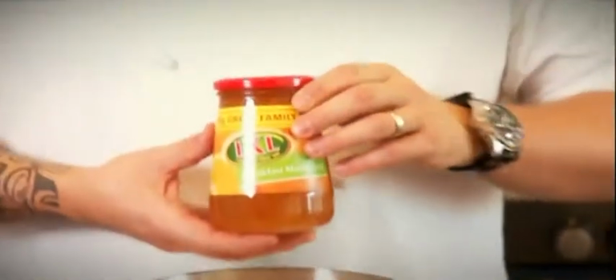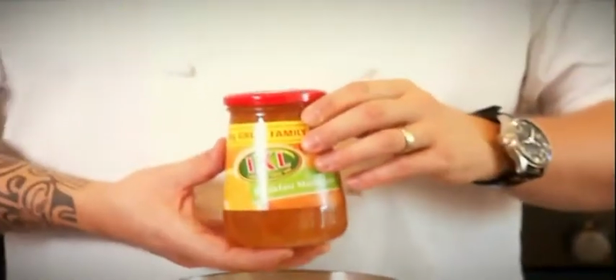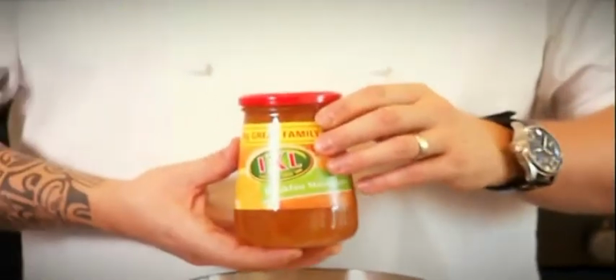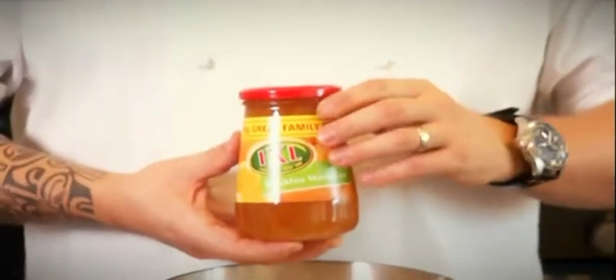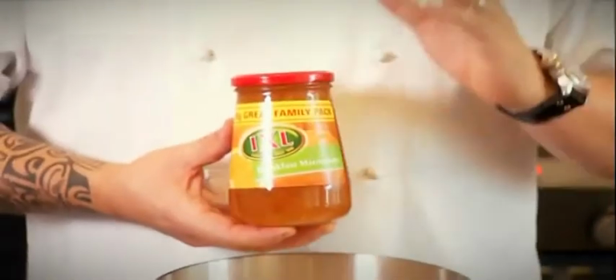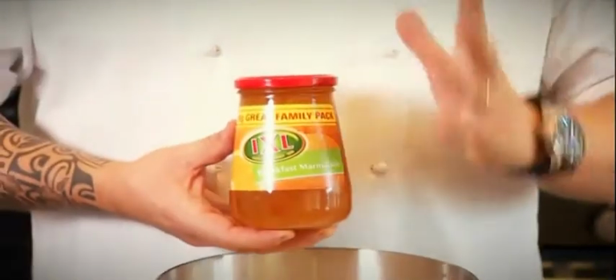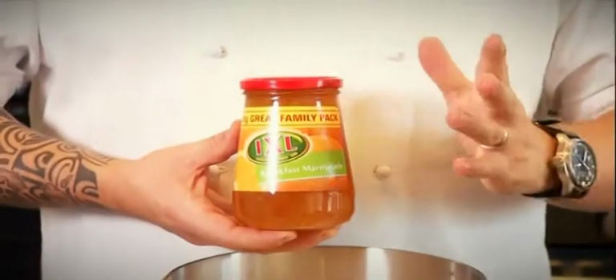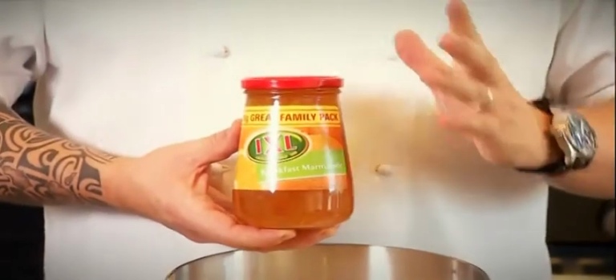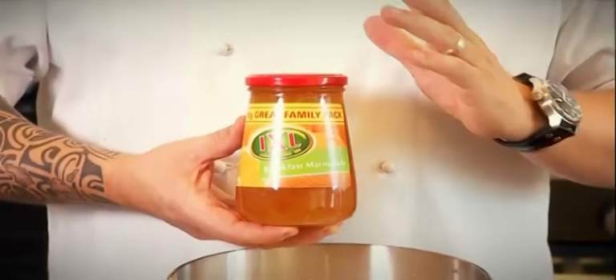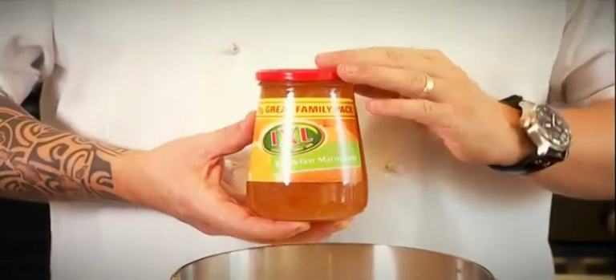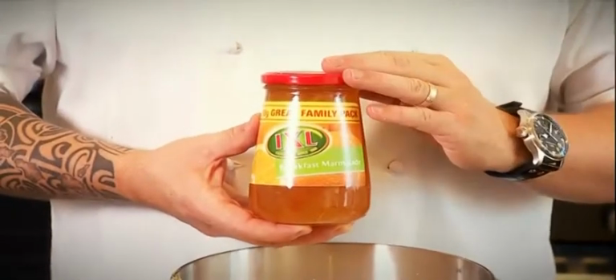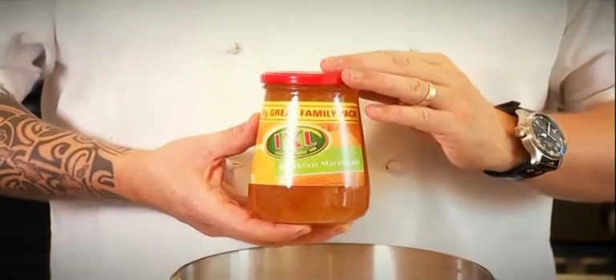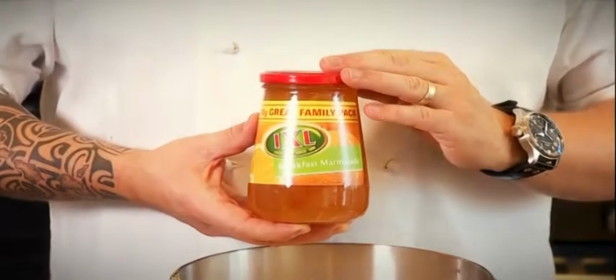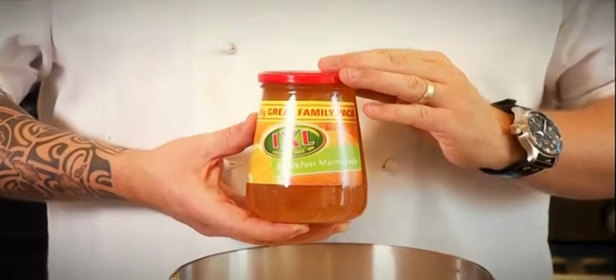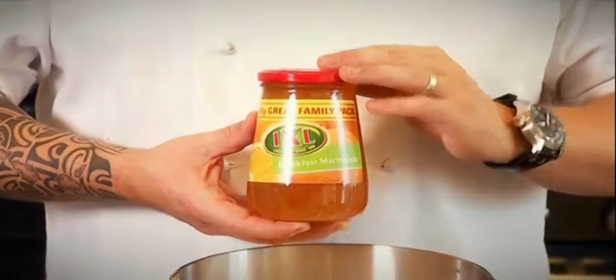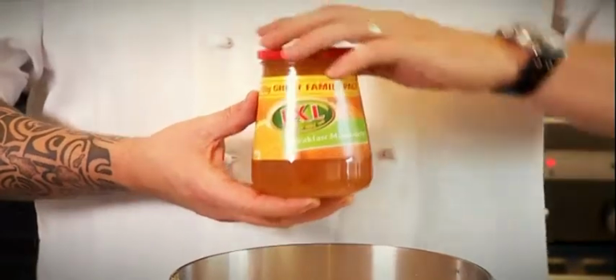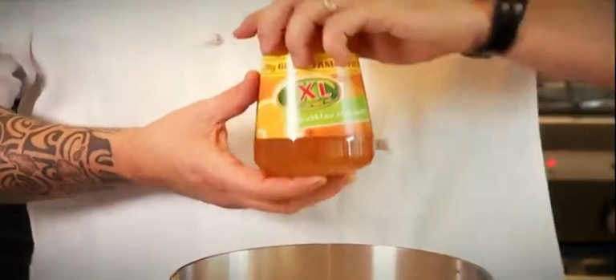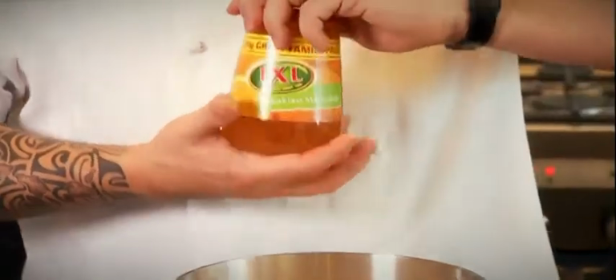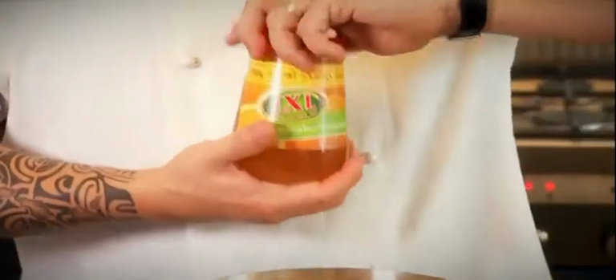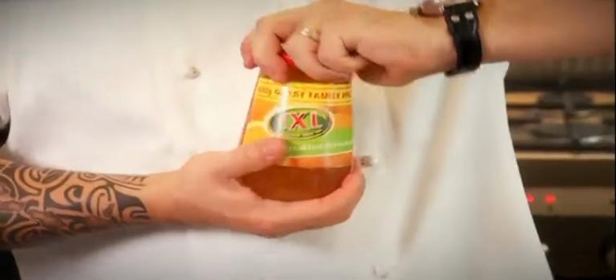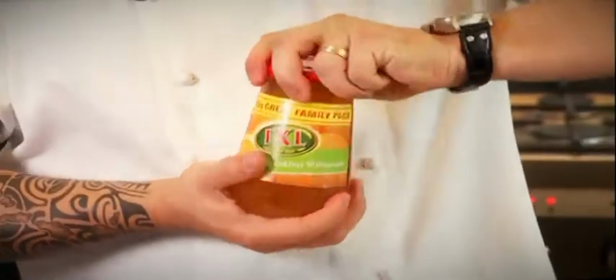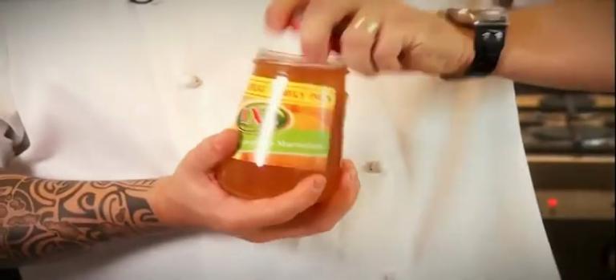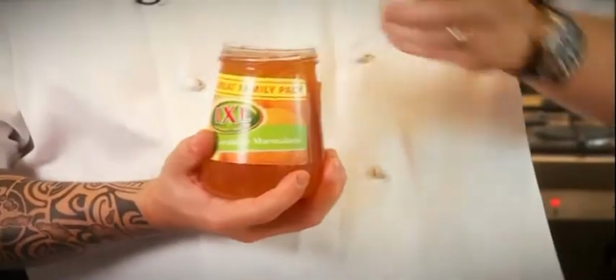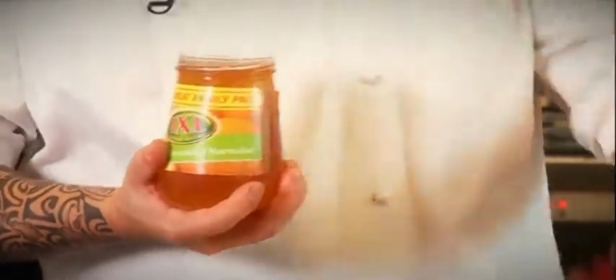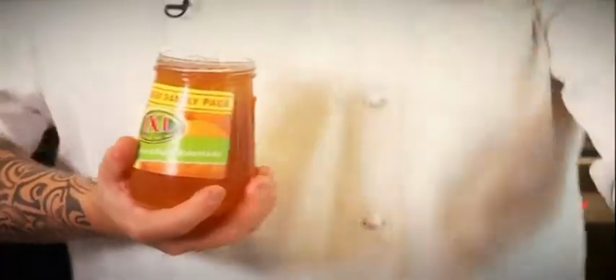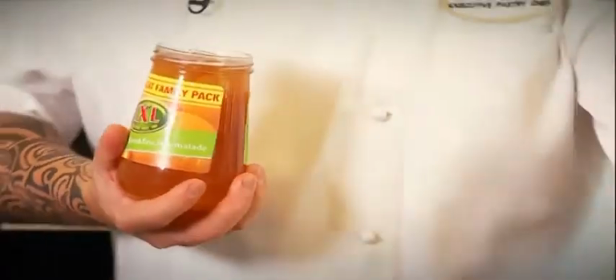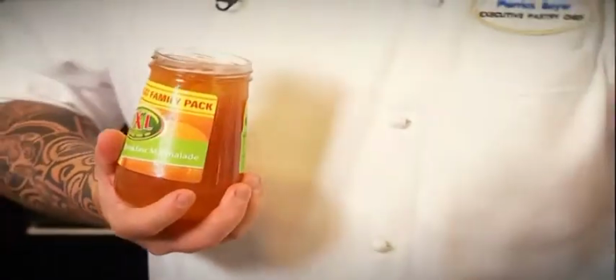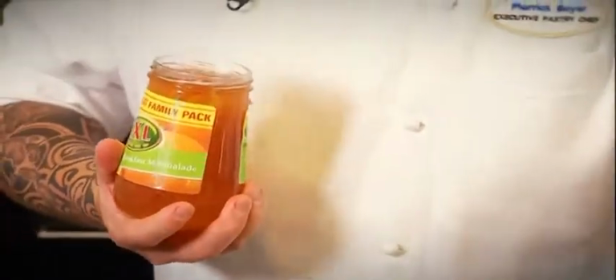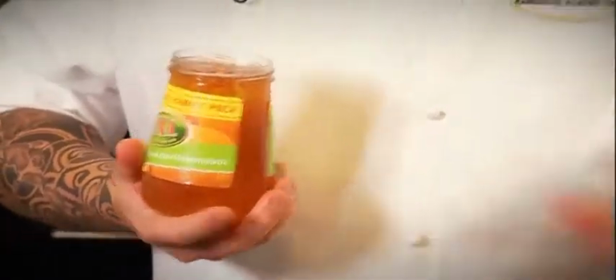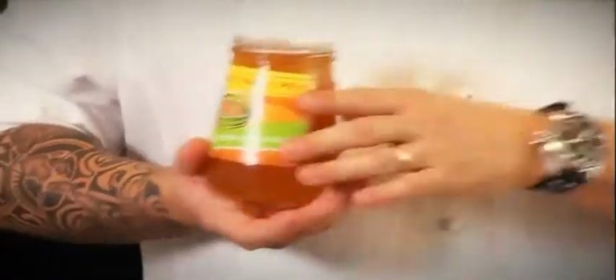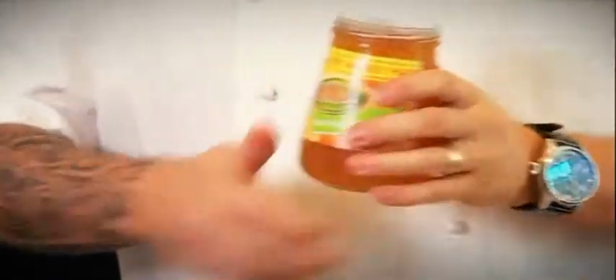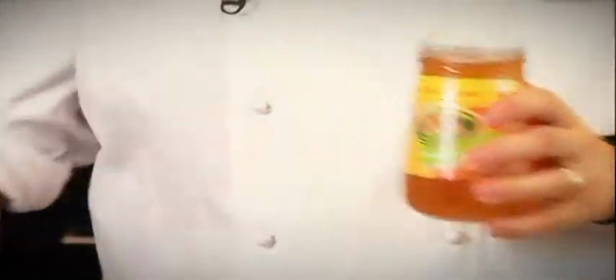Then I'll use a breakfast marmalade — a good teaspoon. Mix it together.